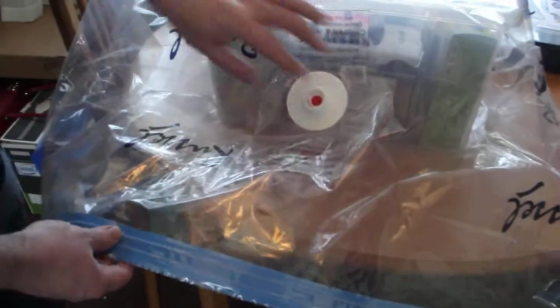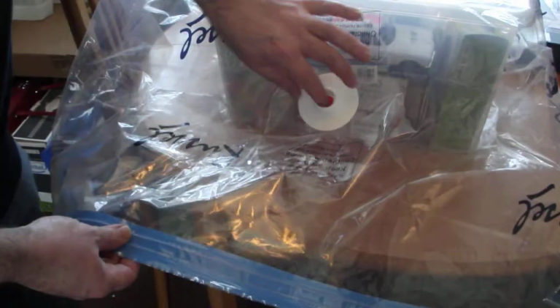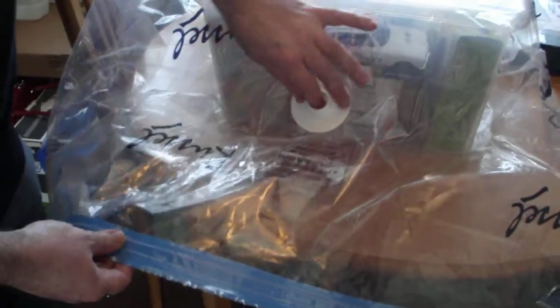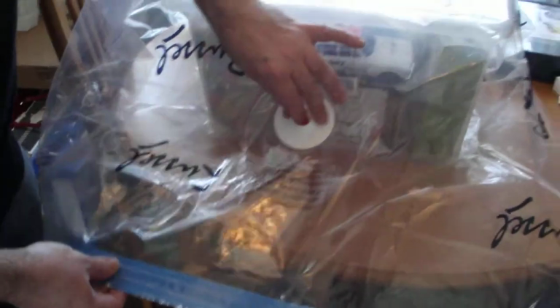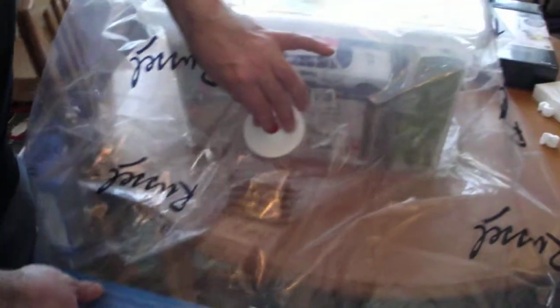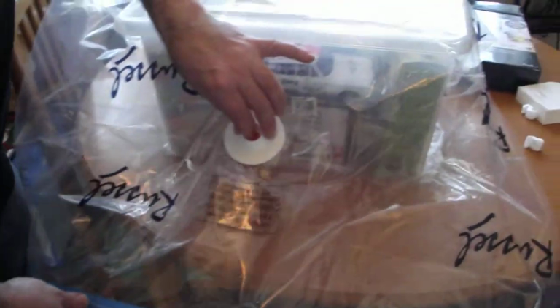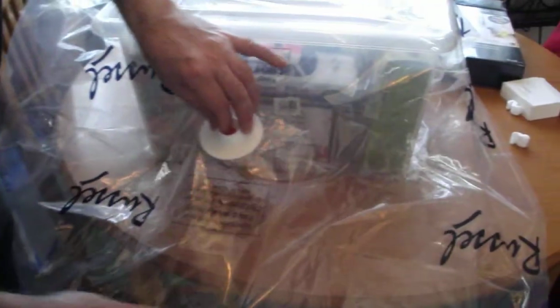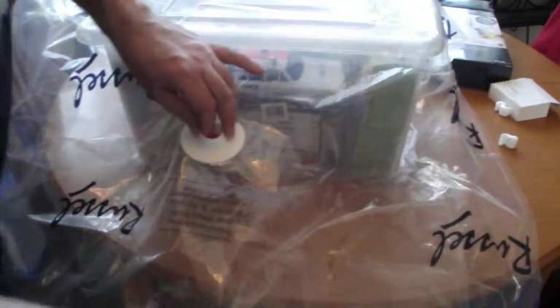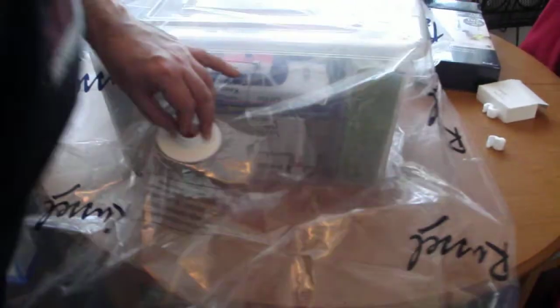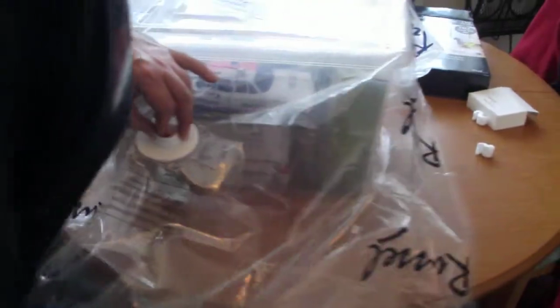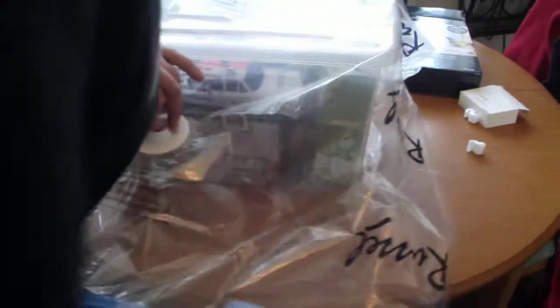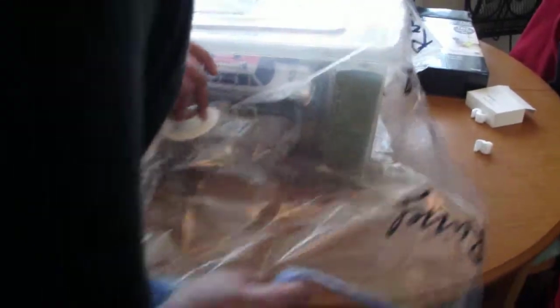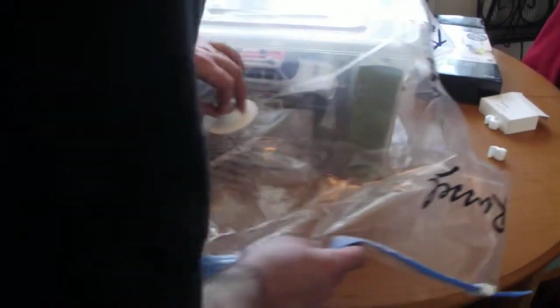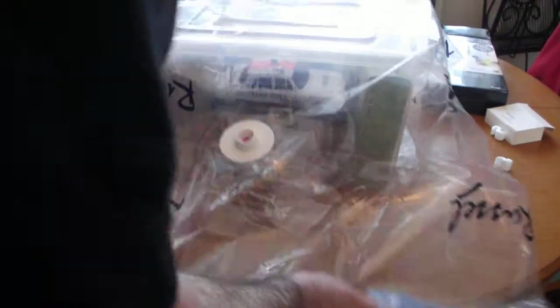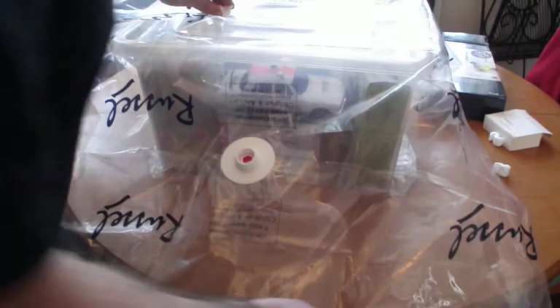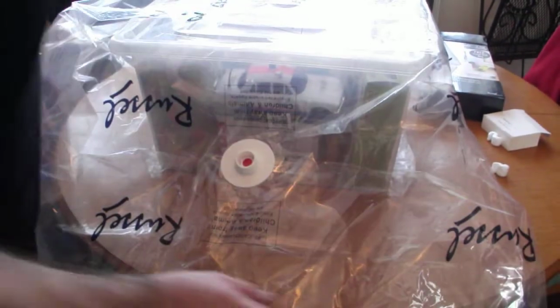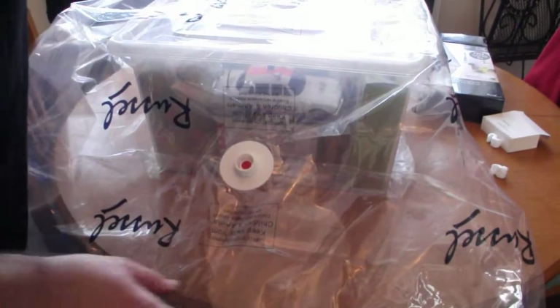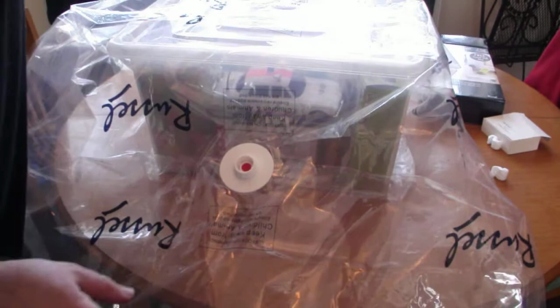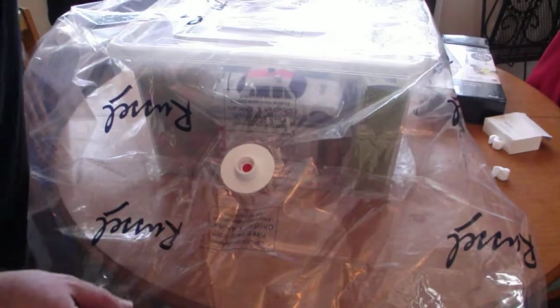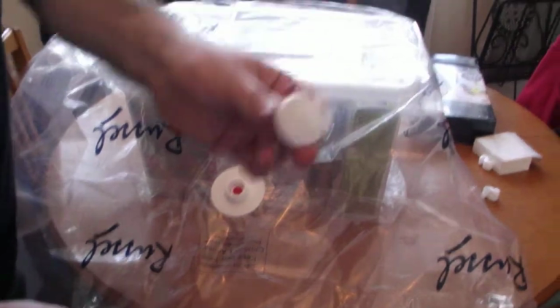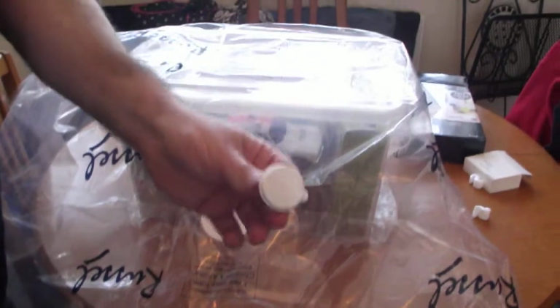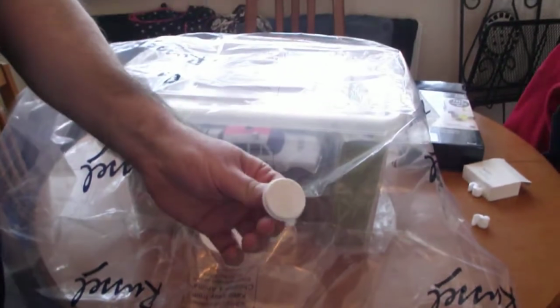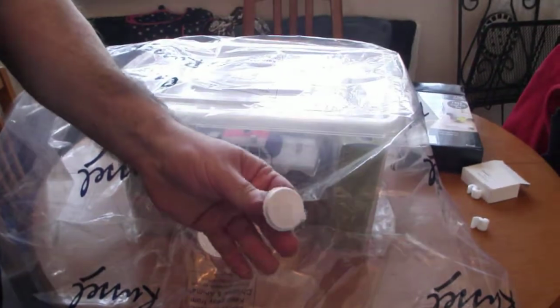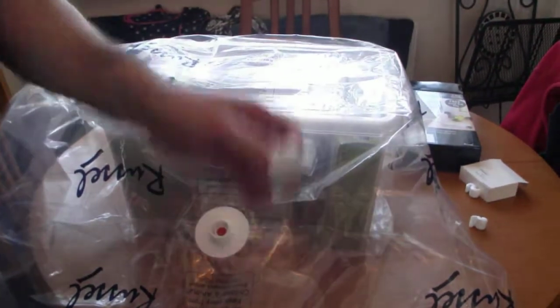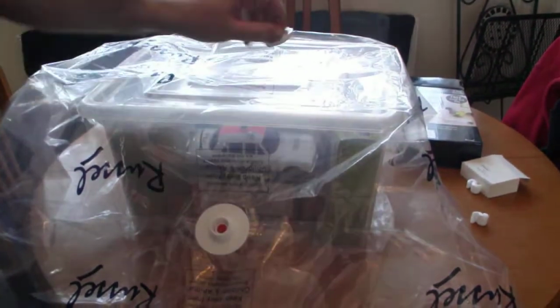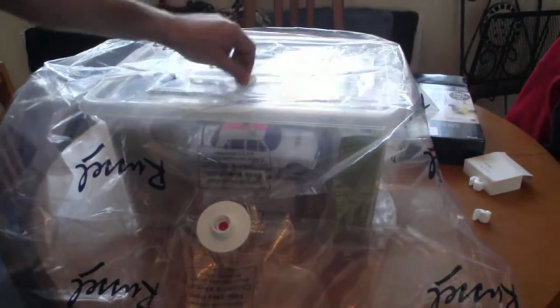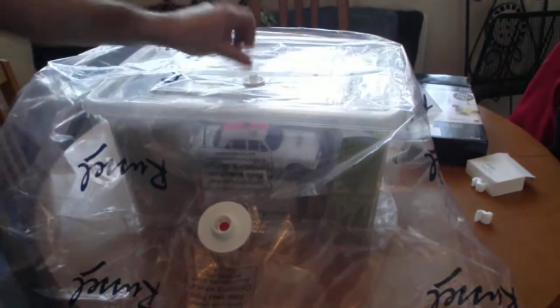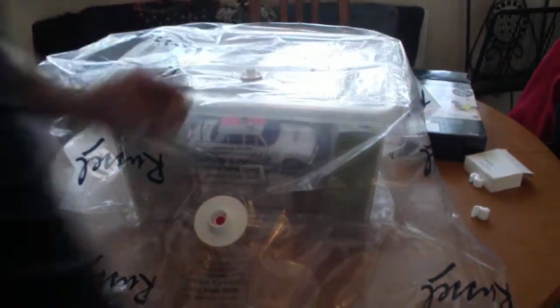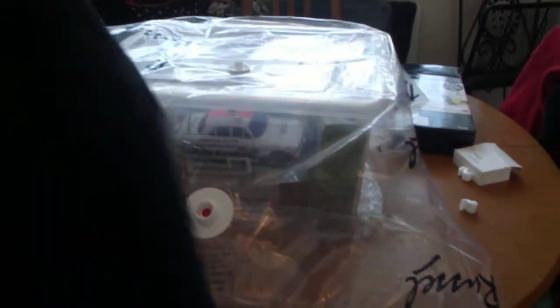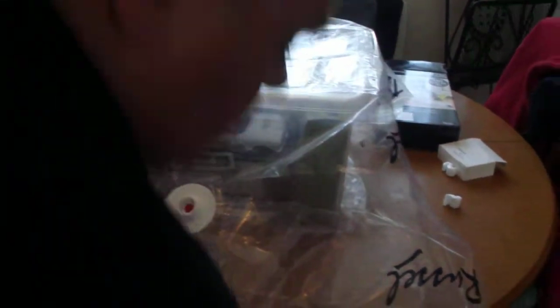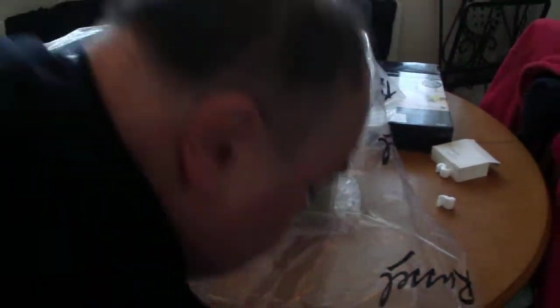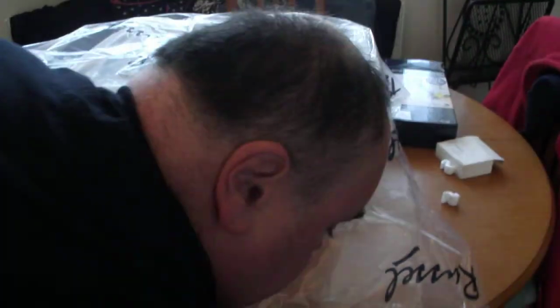This is your valve along here. This is the cap that goes onto the valve. Now I'm just going to get the vacuum cleaner.